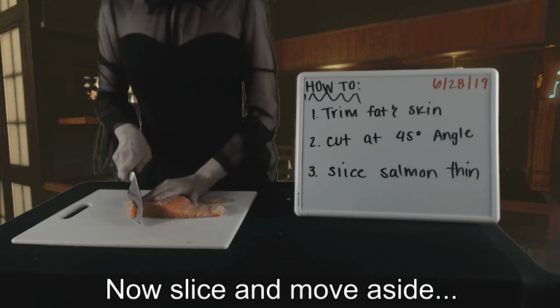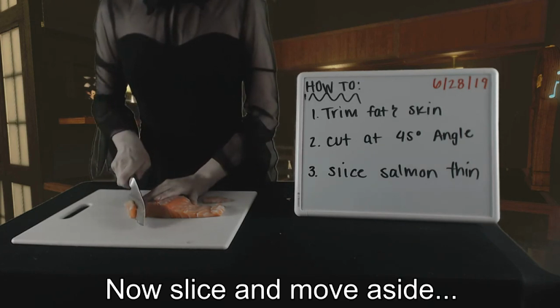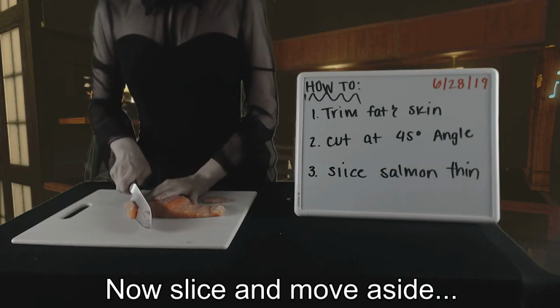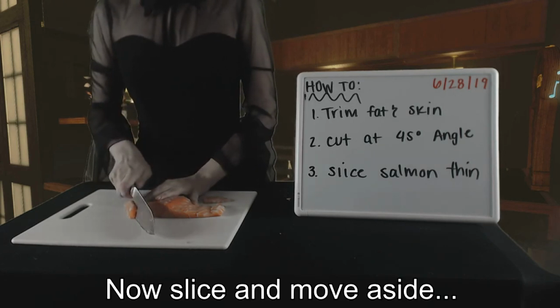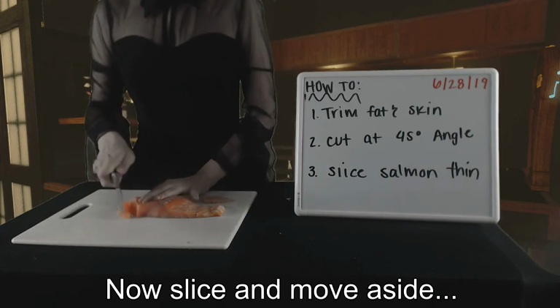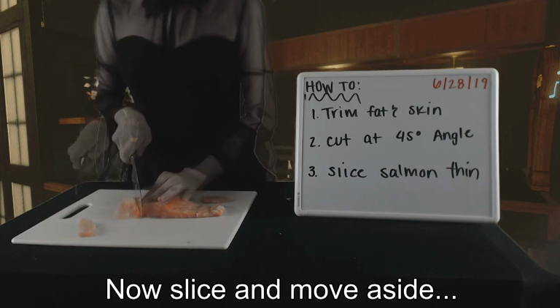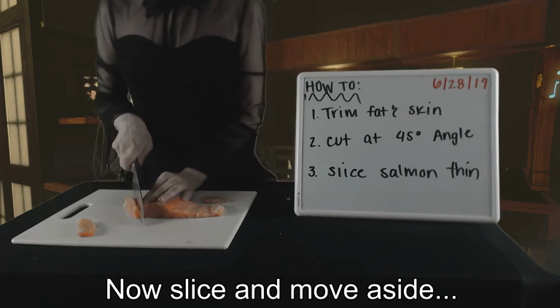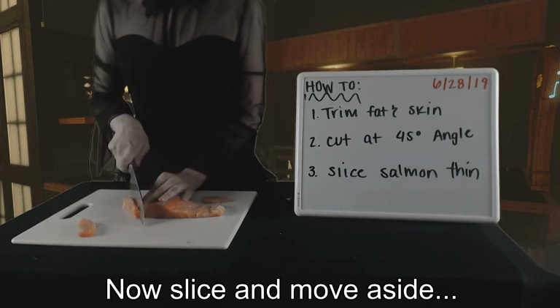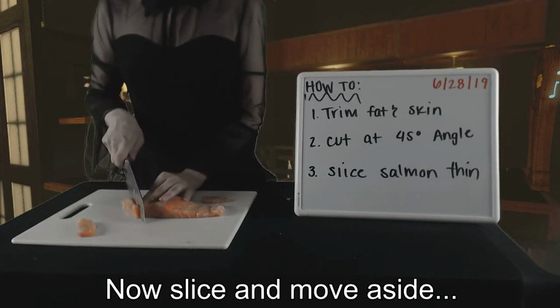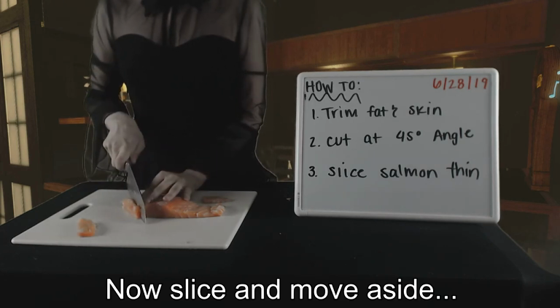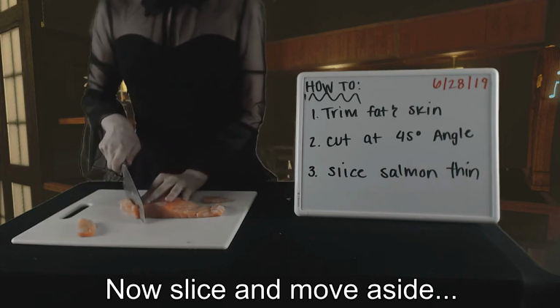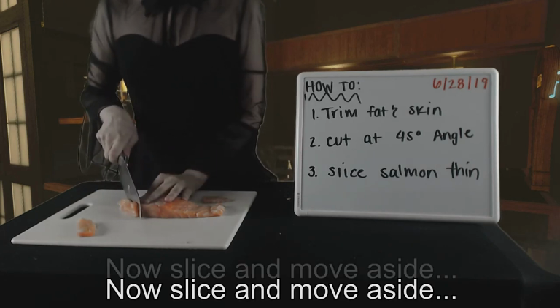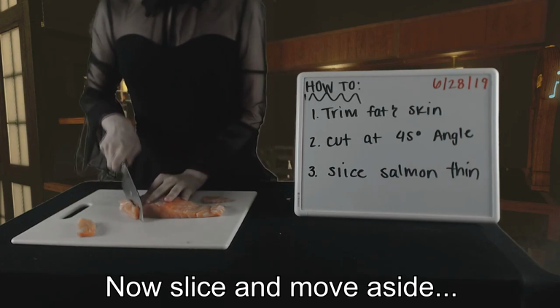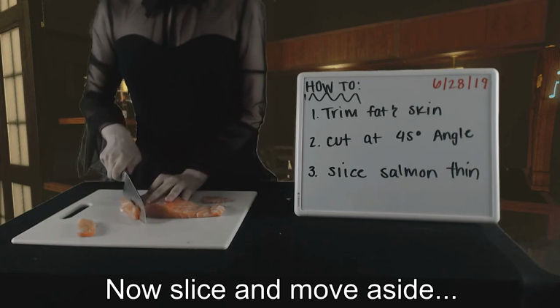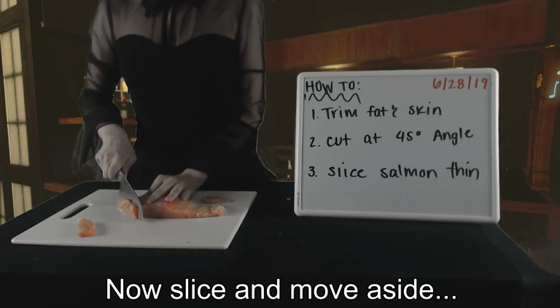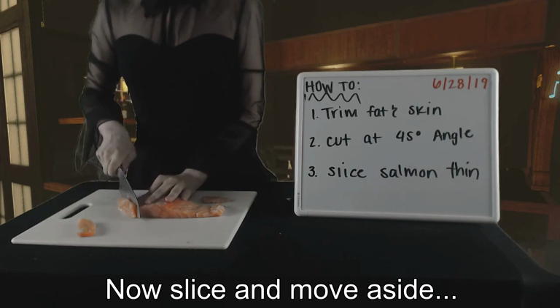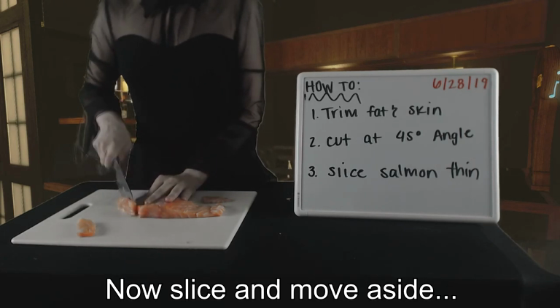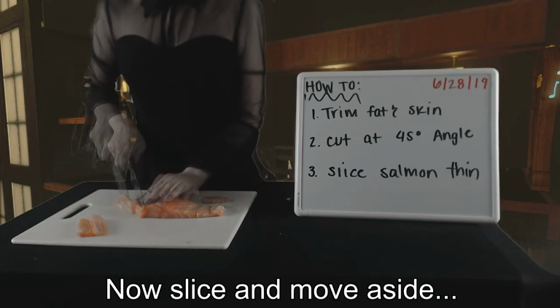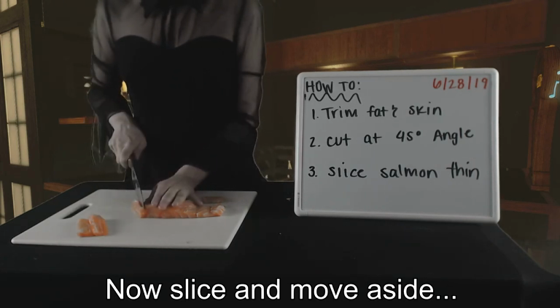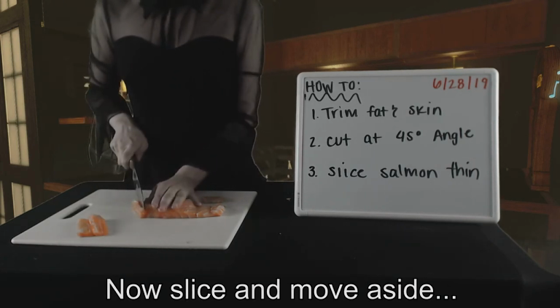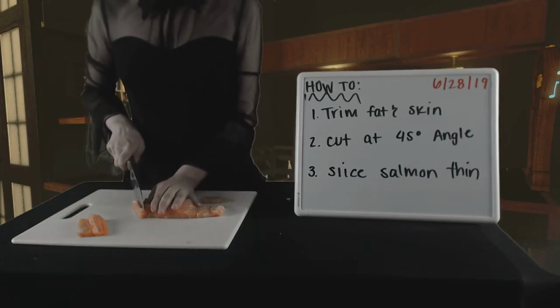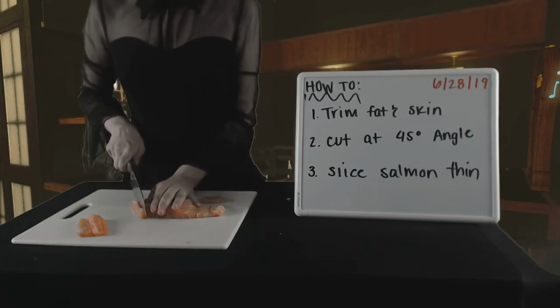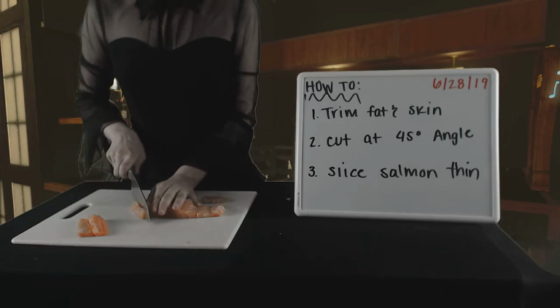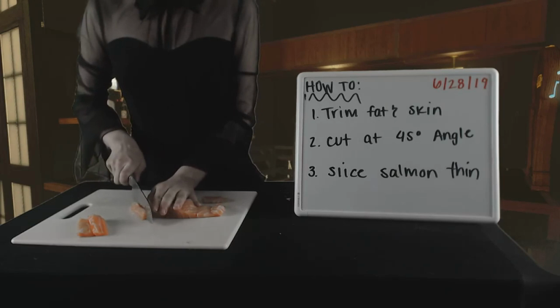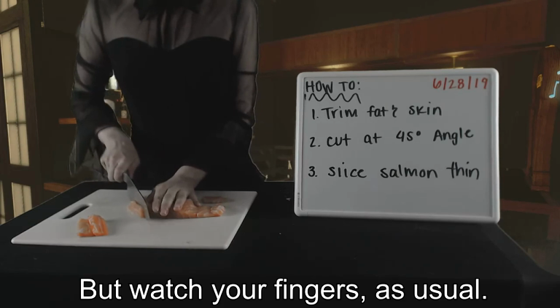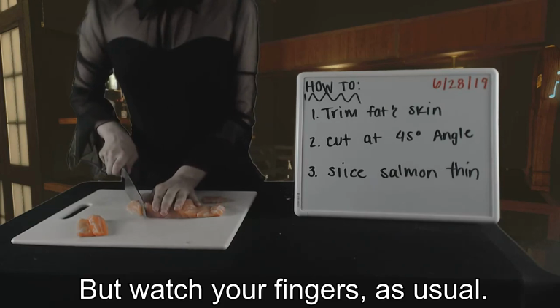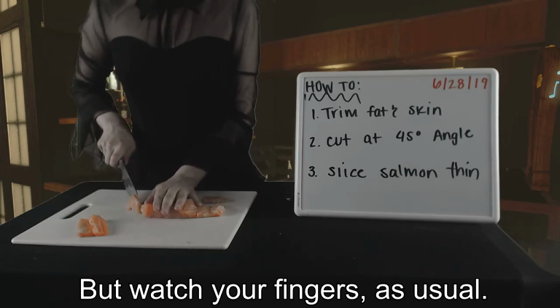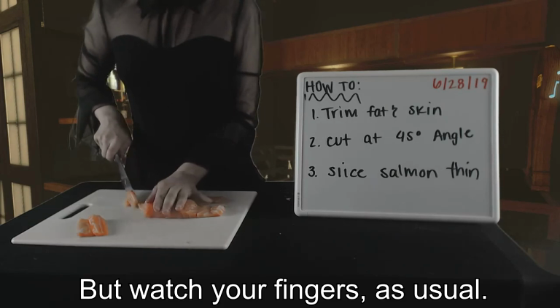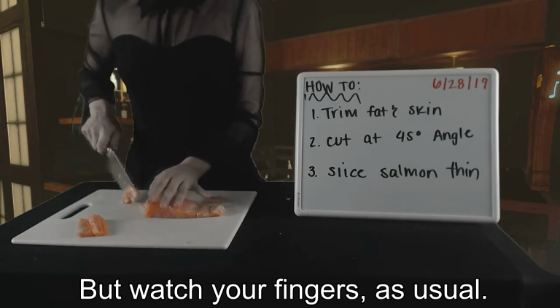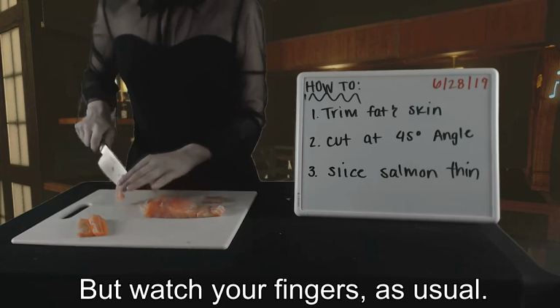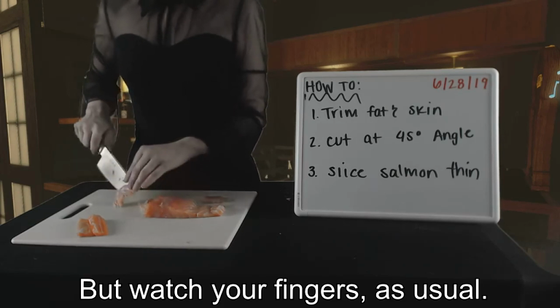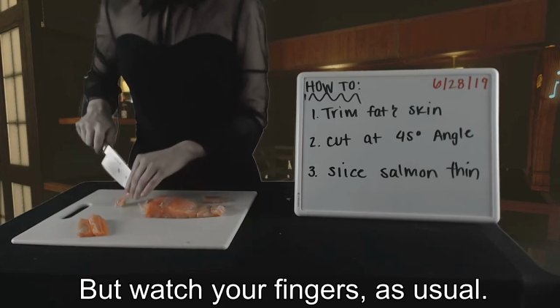Now slice and move aside, slice and move aside. But watch your fingers, as usual.